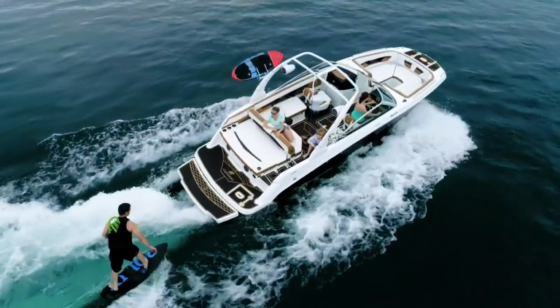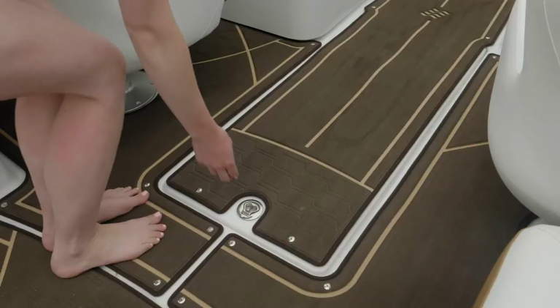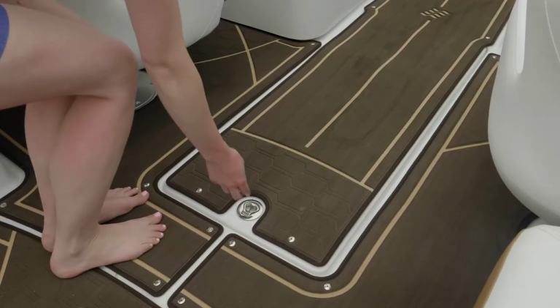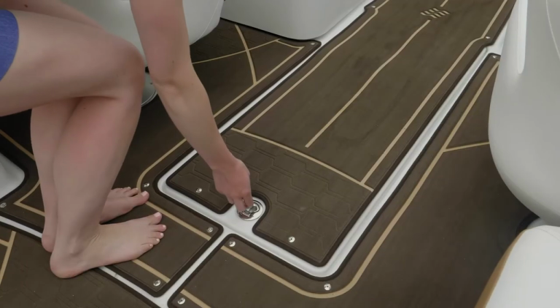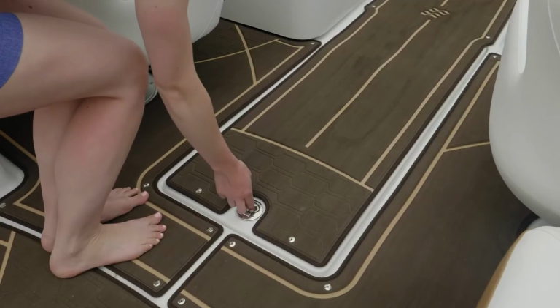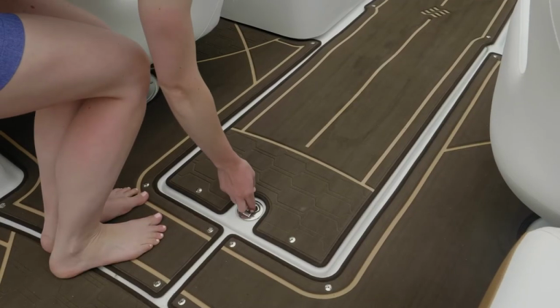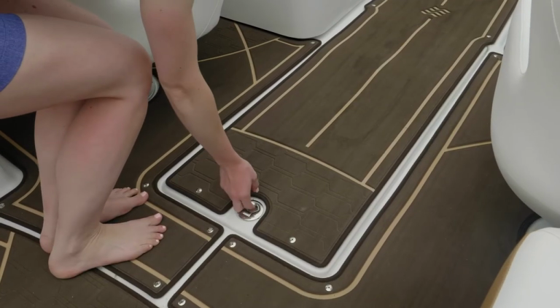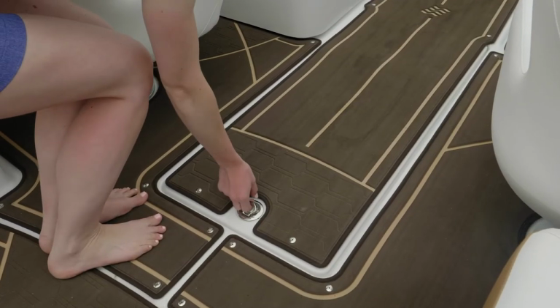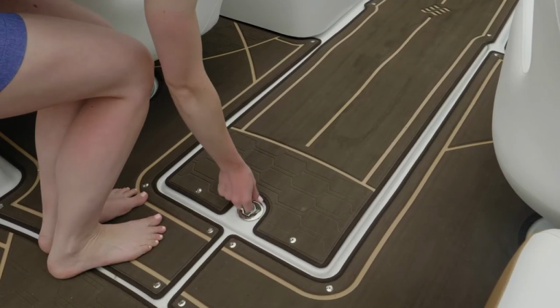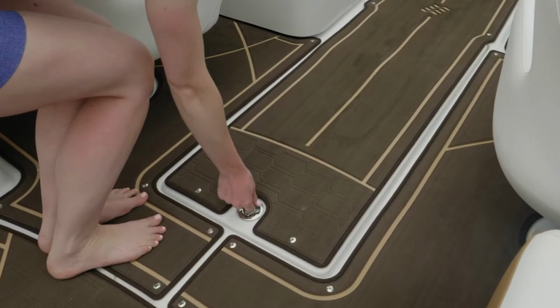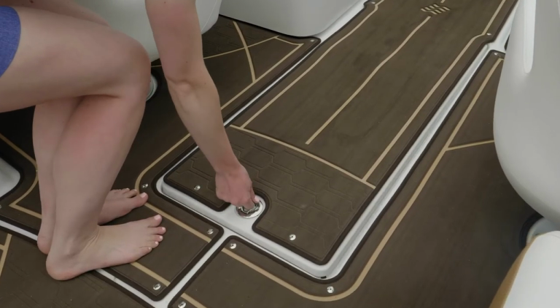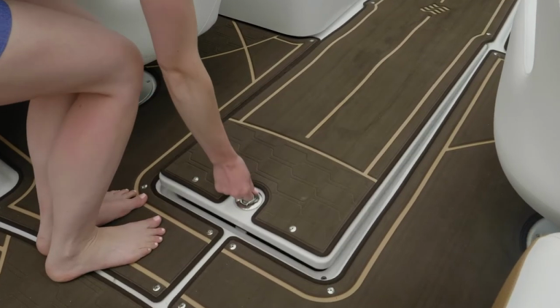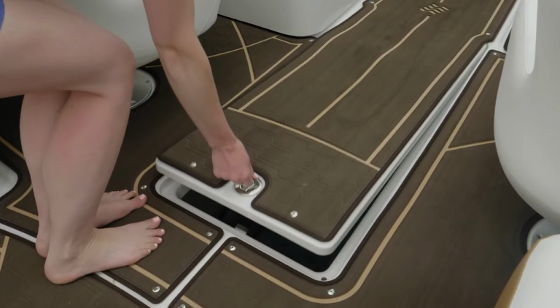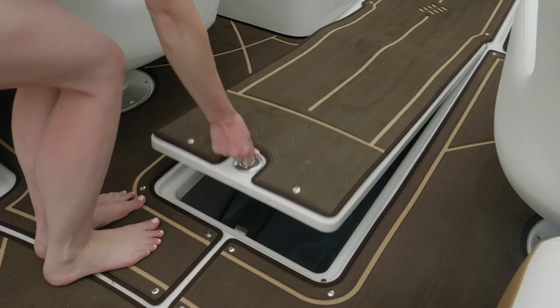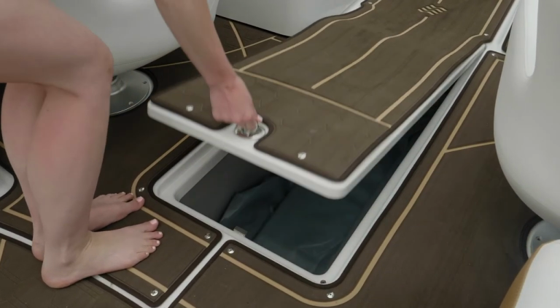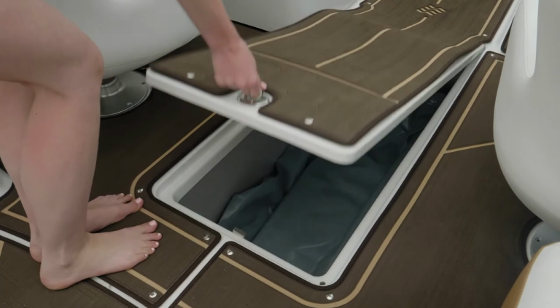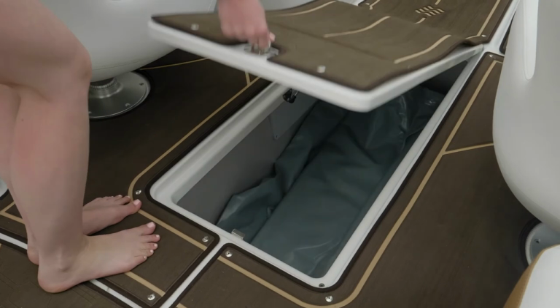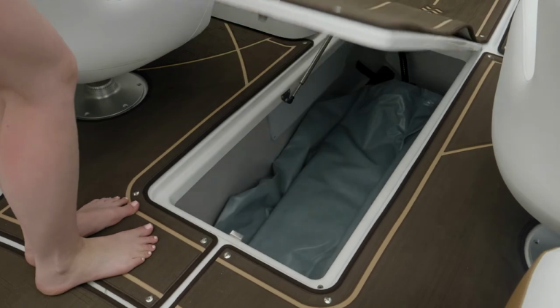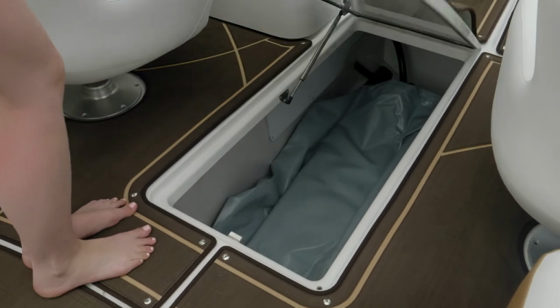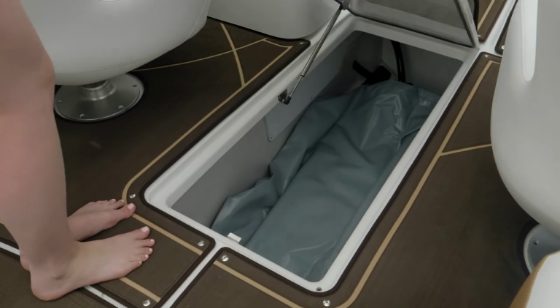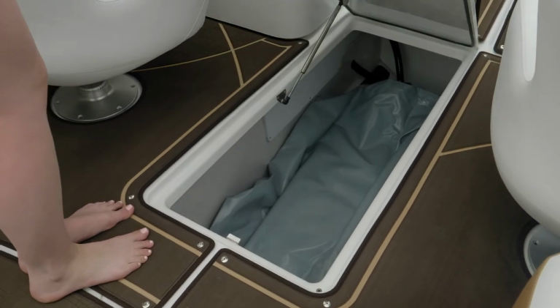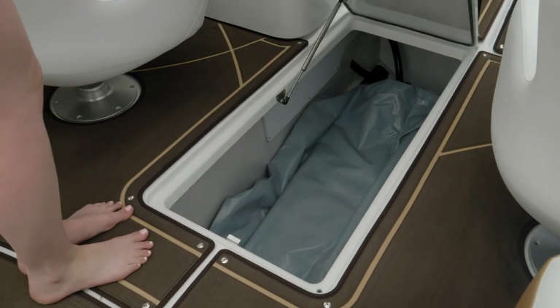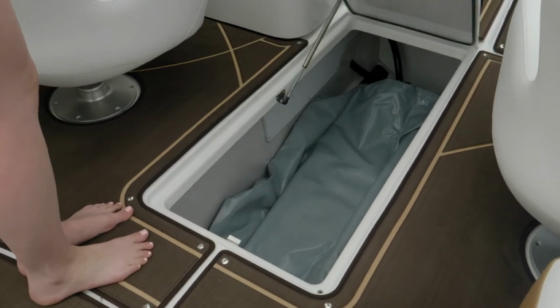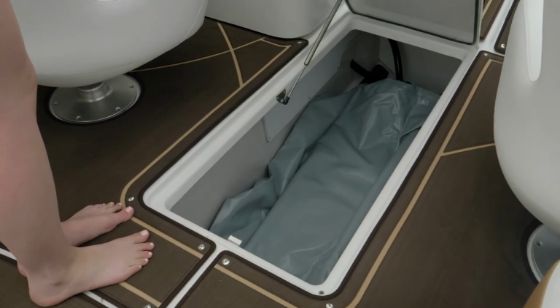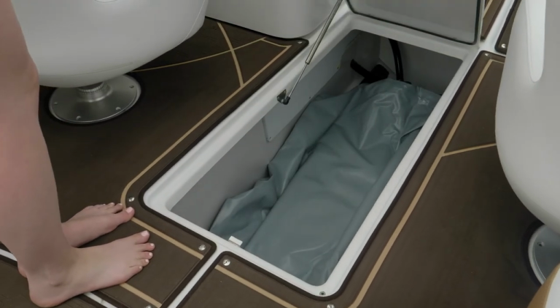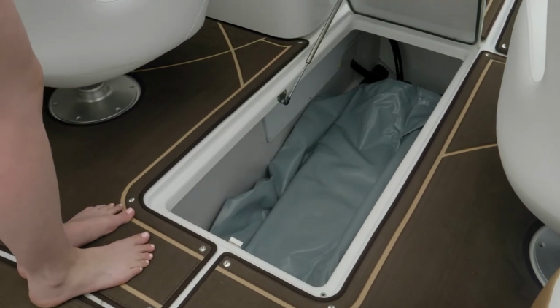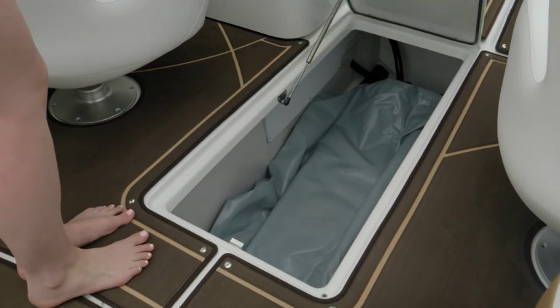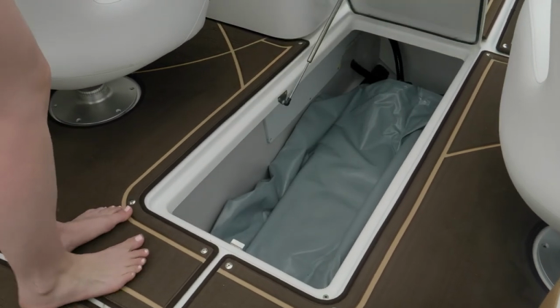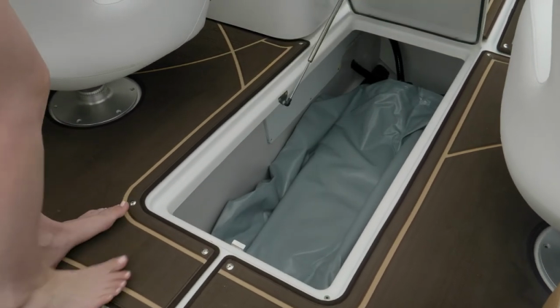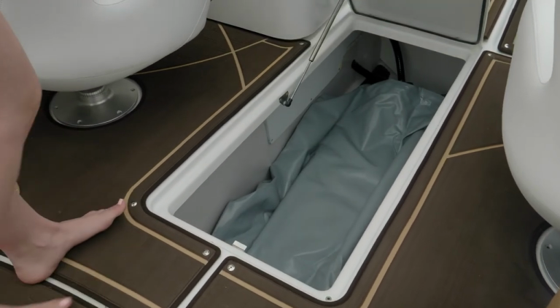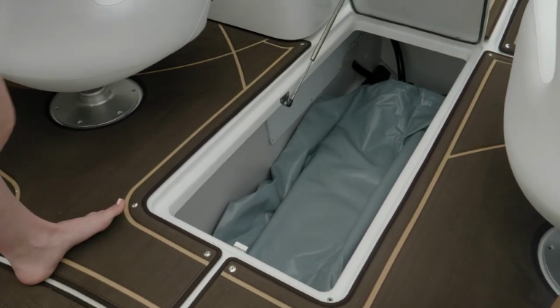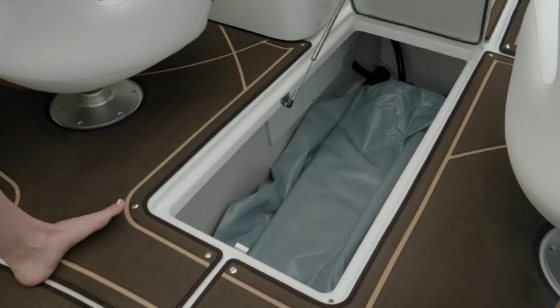Between the comfort ride seats is a large in-floor locker — fully finished, great storage, and easy to clean.